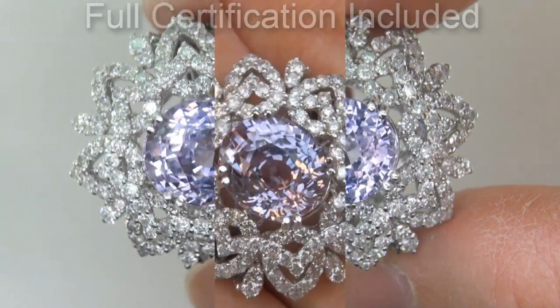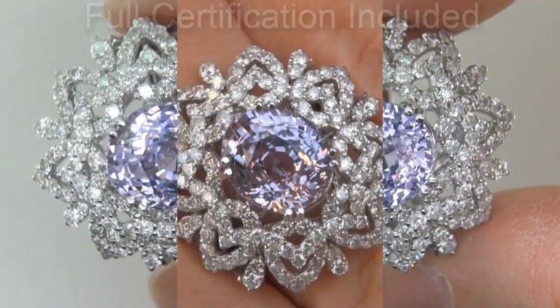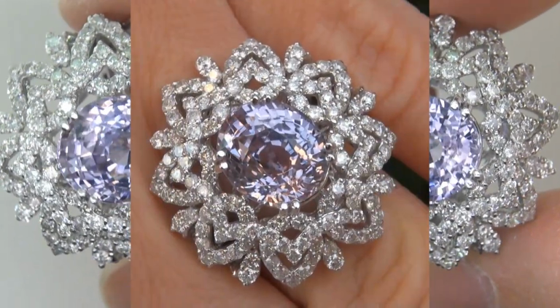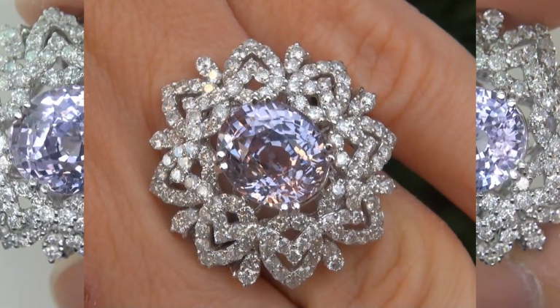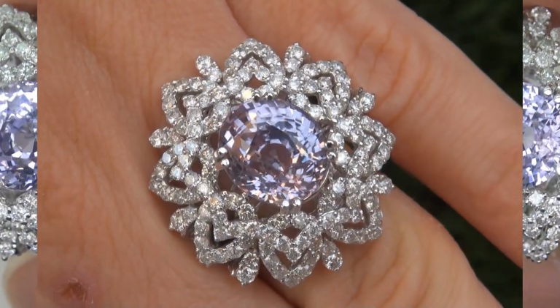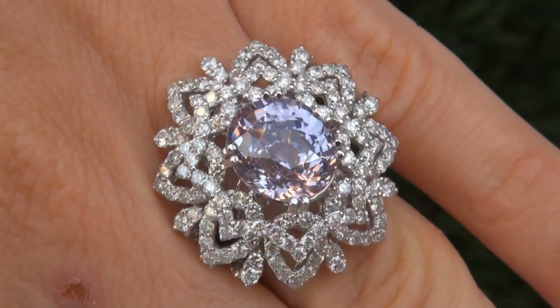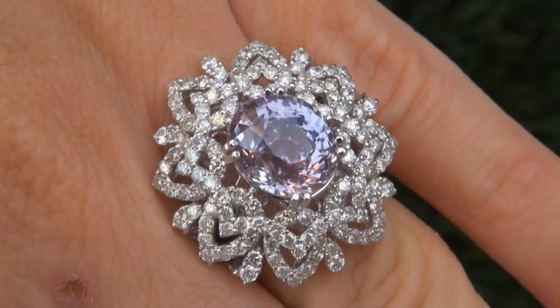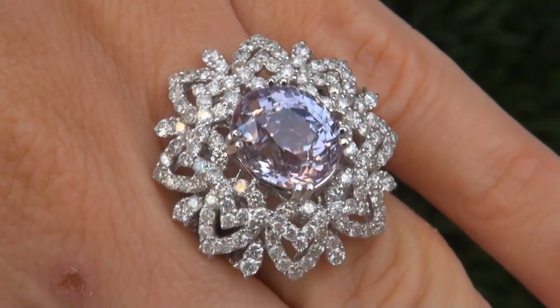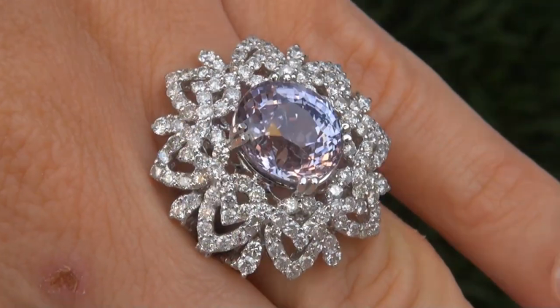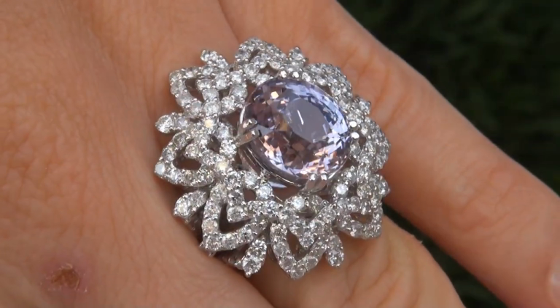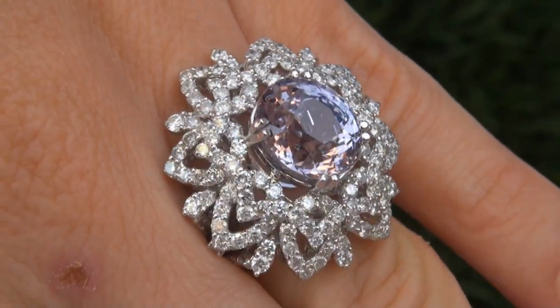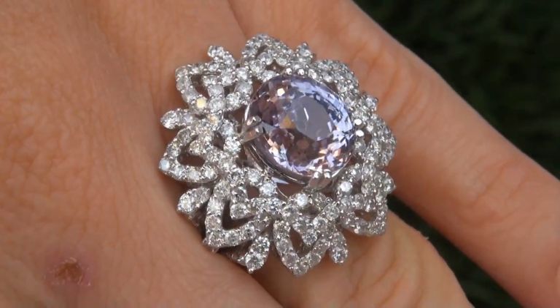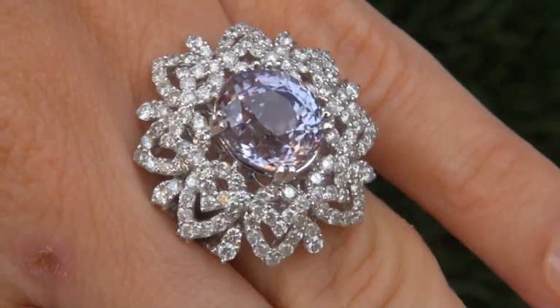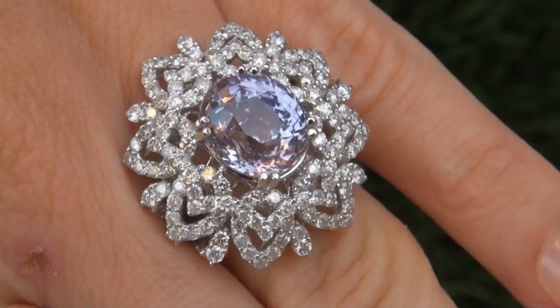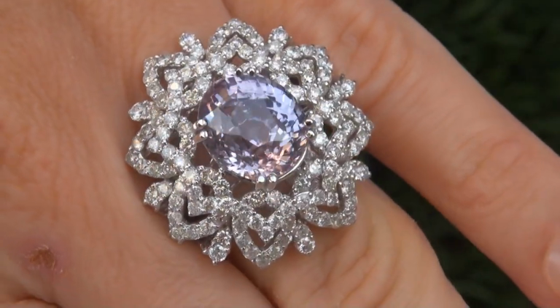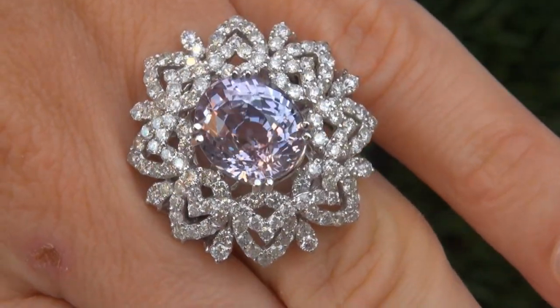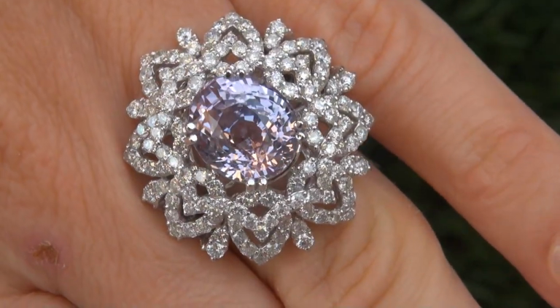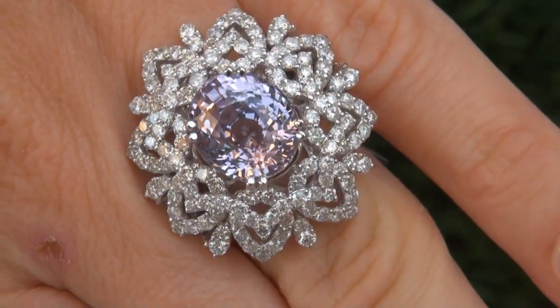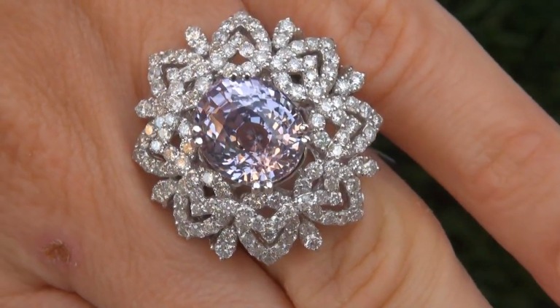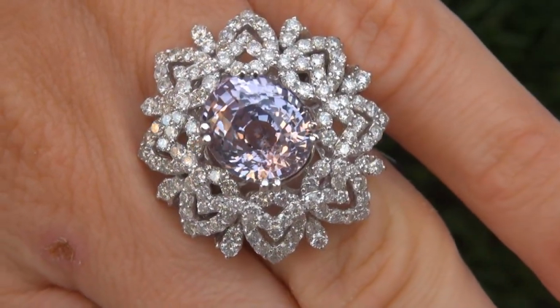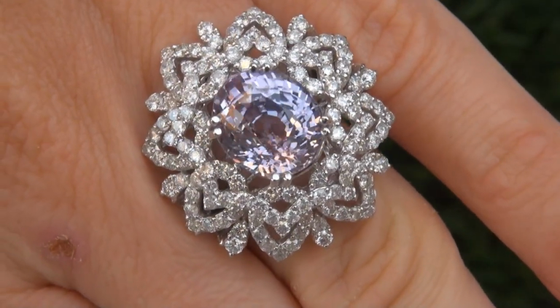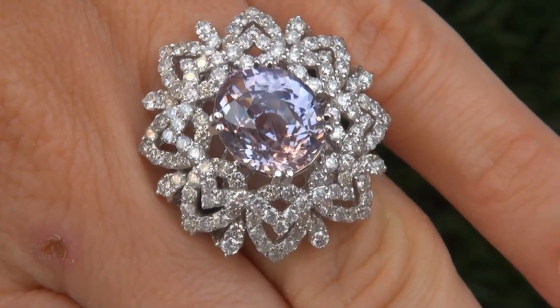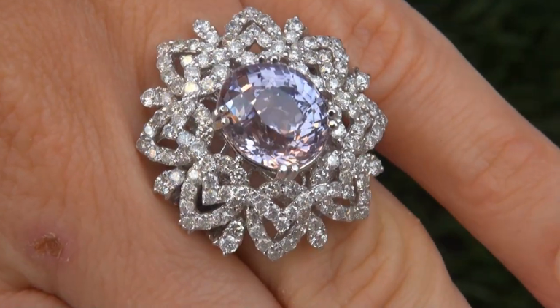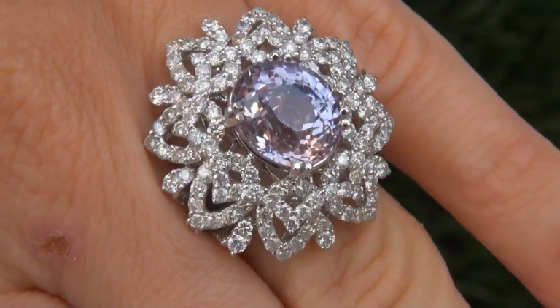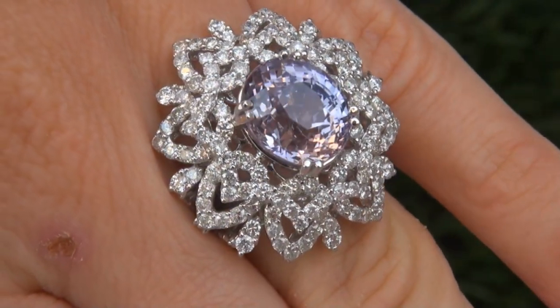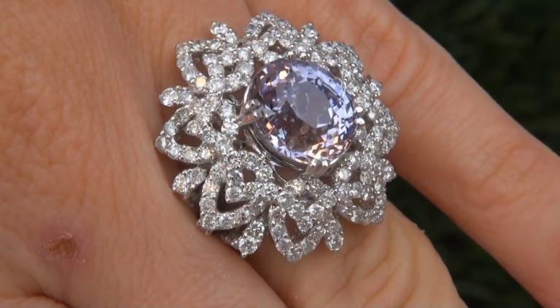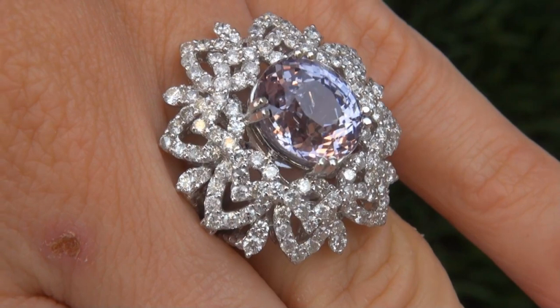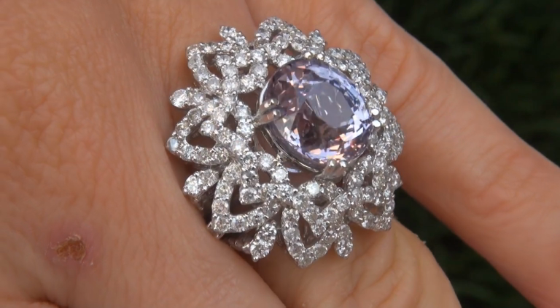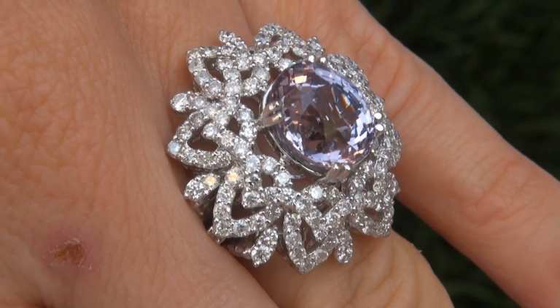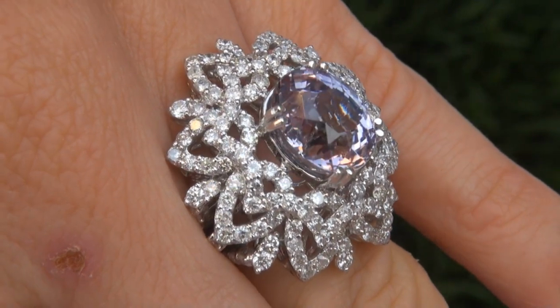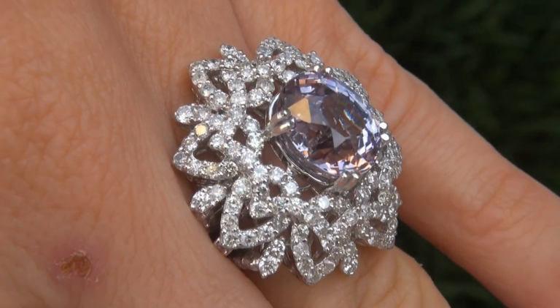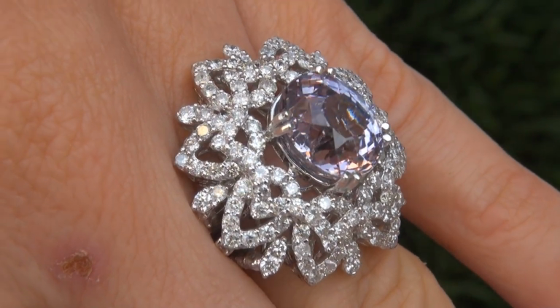At the request of our consignor, the immaculate showroom beauty must be sold immediately.